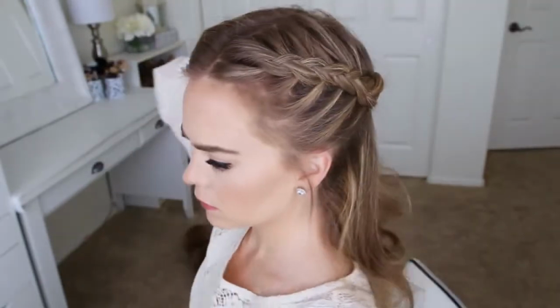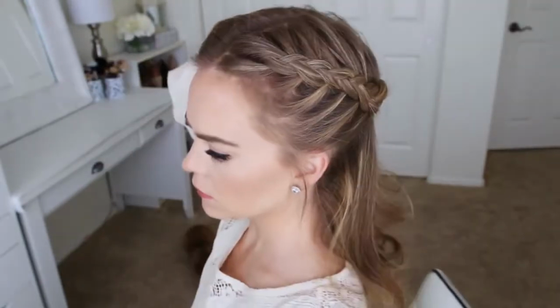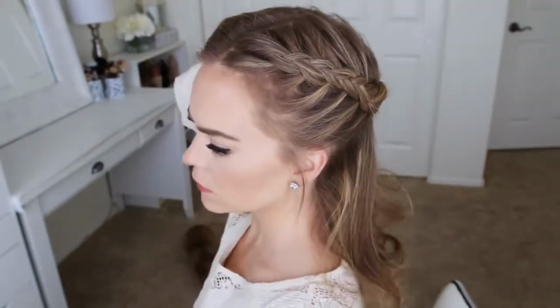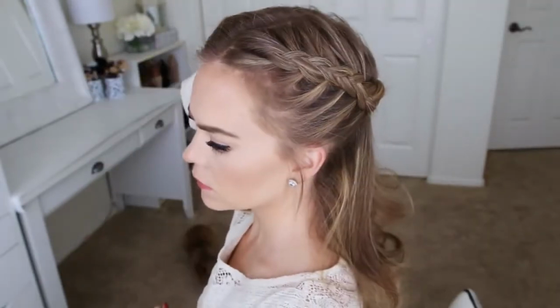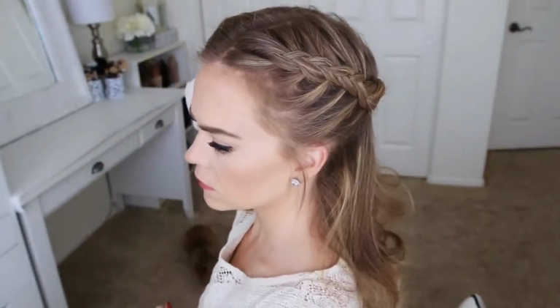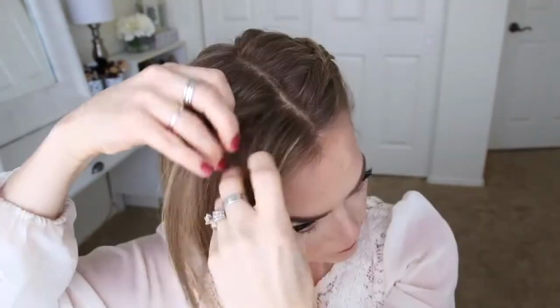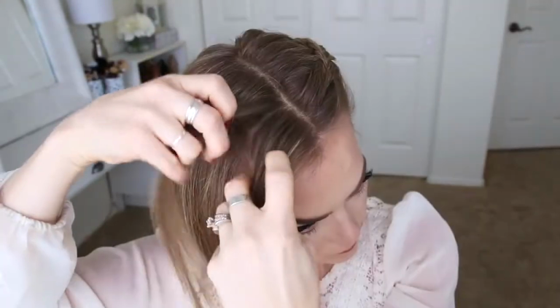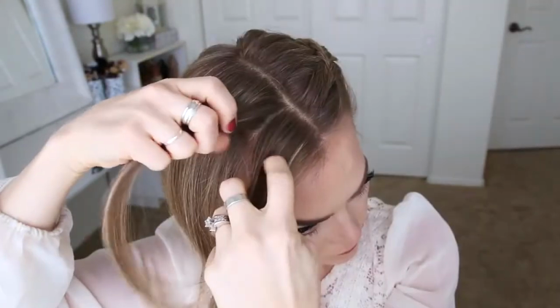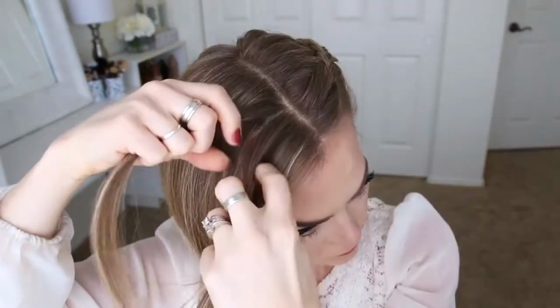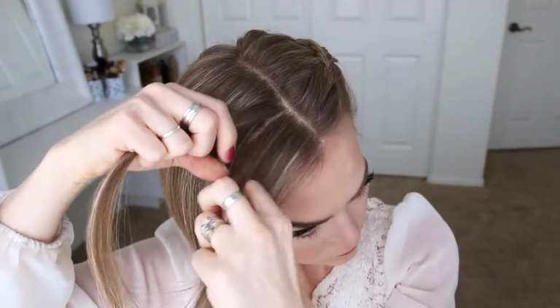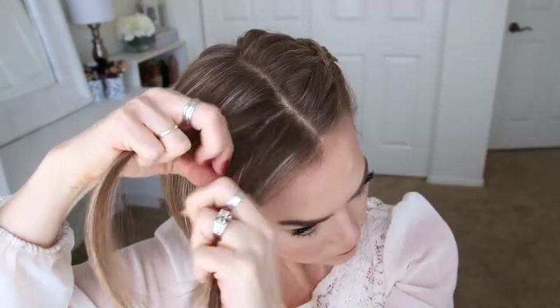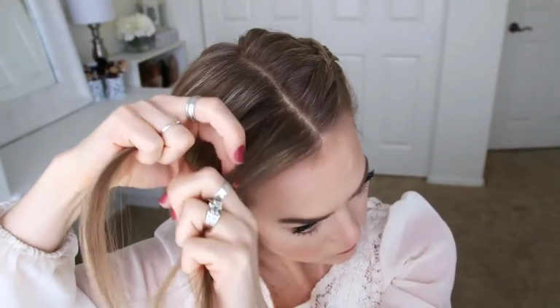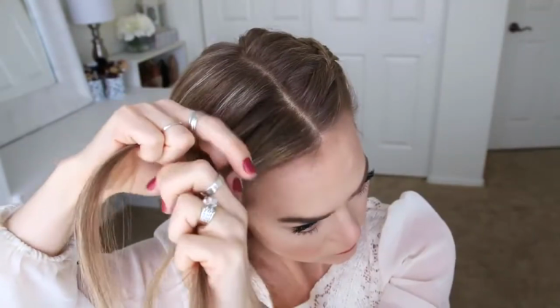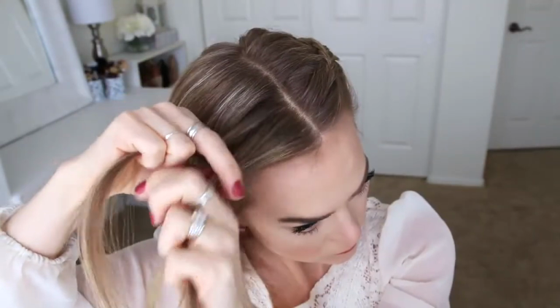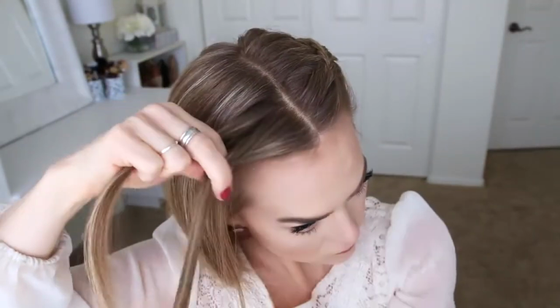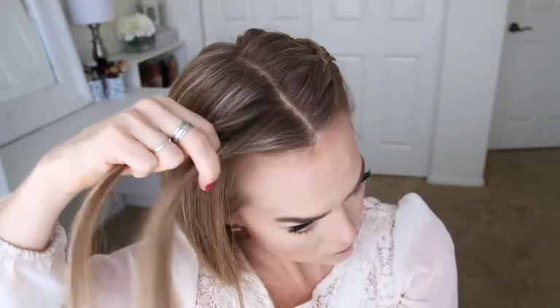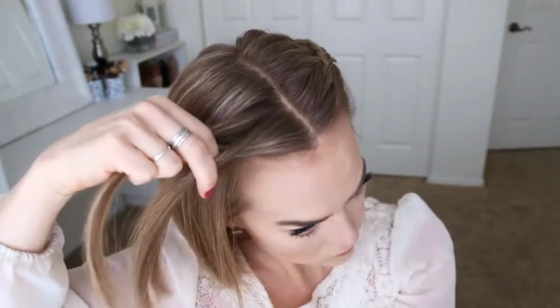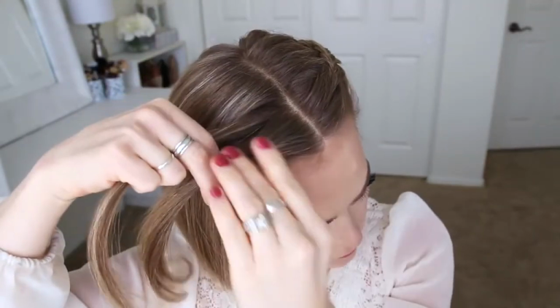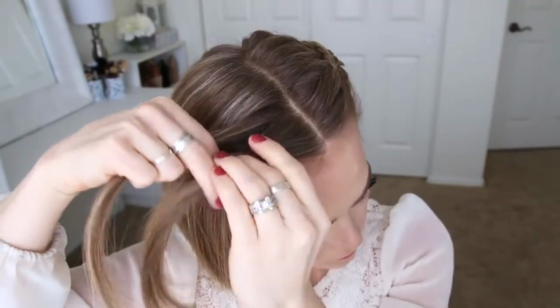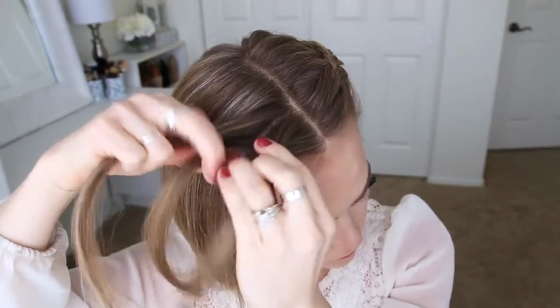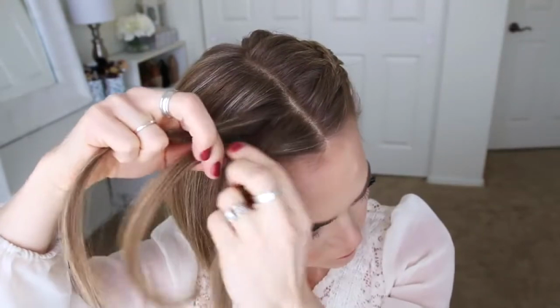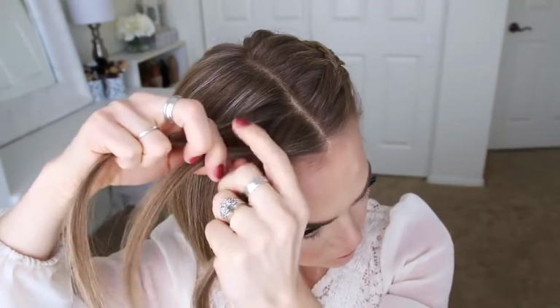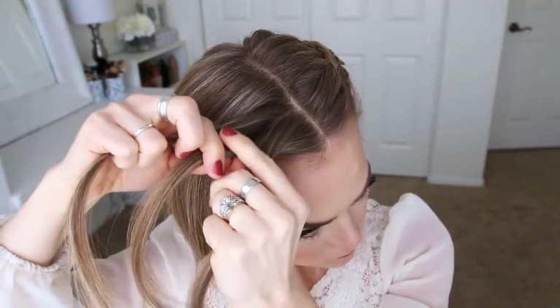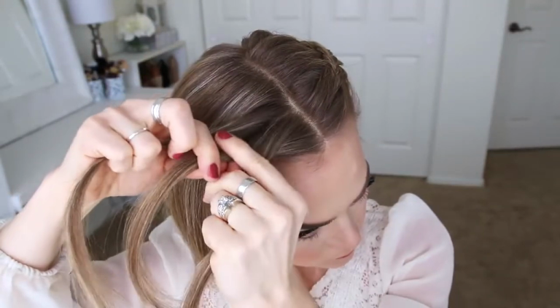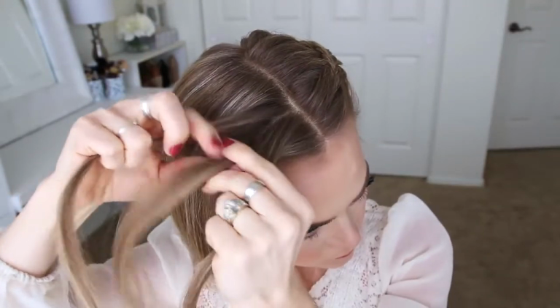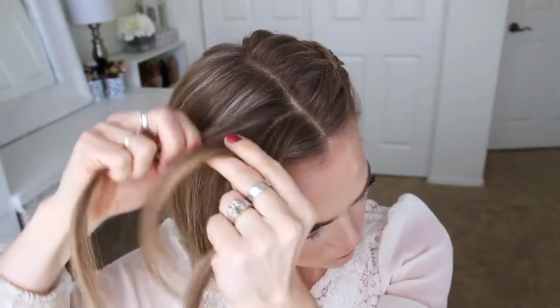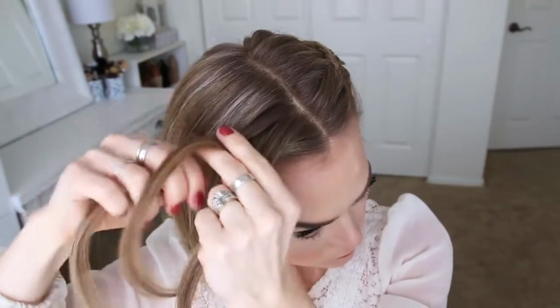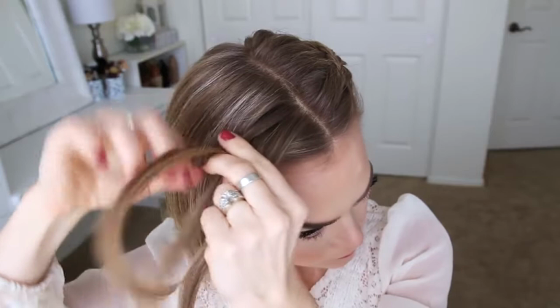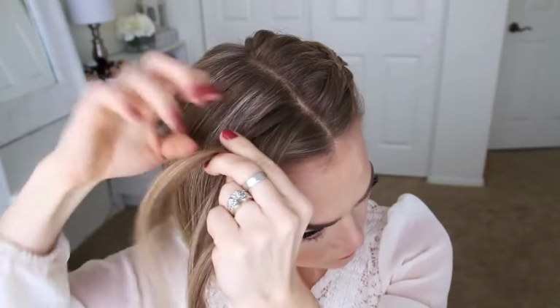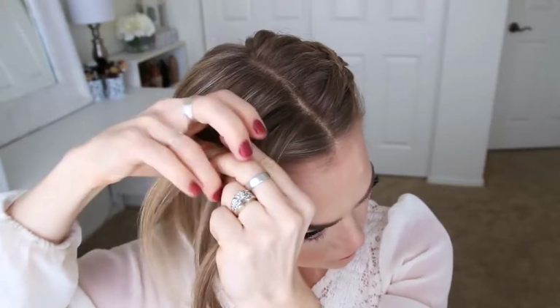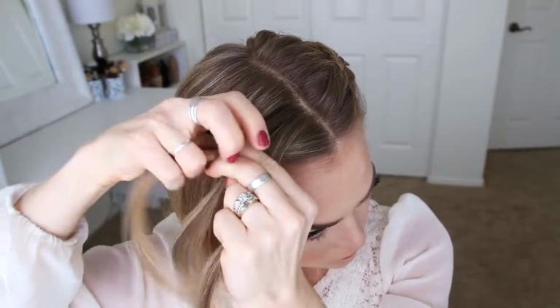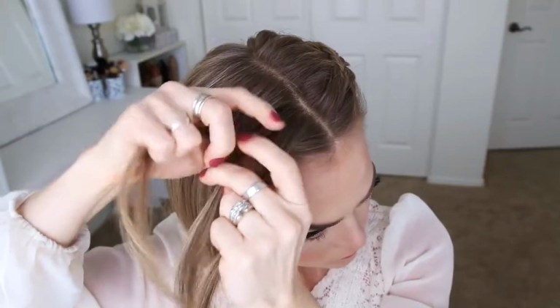Now I'm going to repeat those exact same steps and create a second Dutch braid with the hair on the right side of my head.